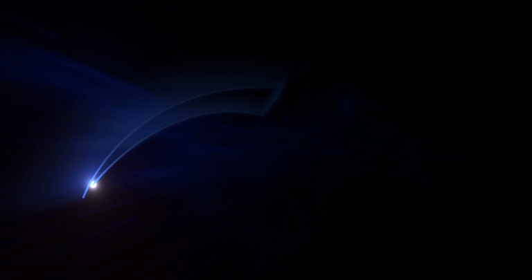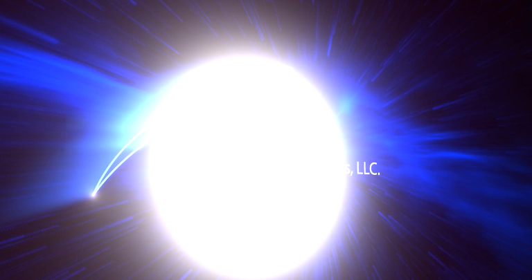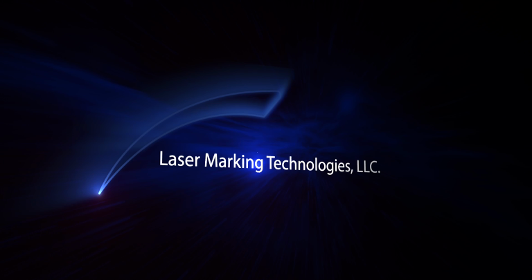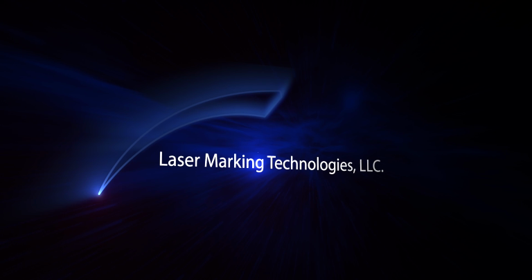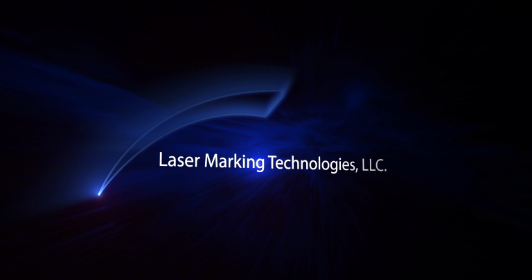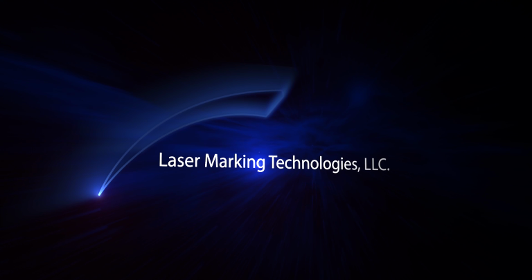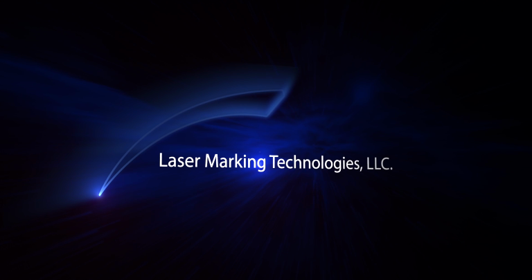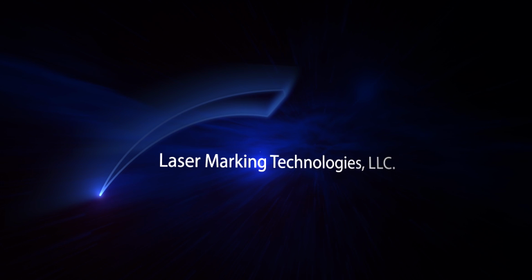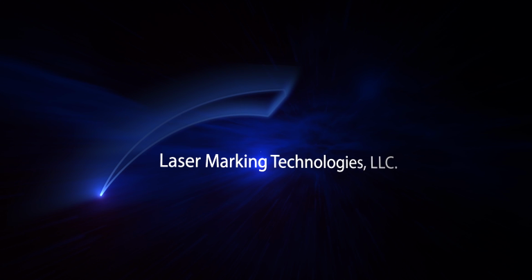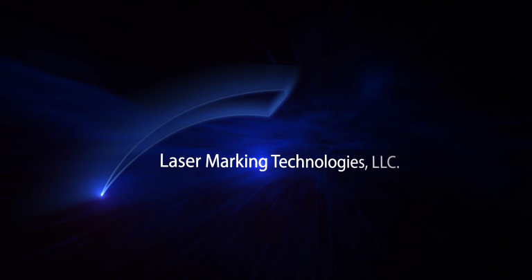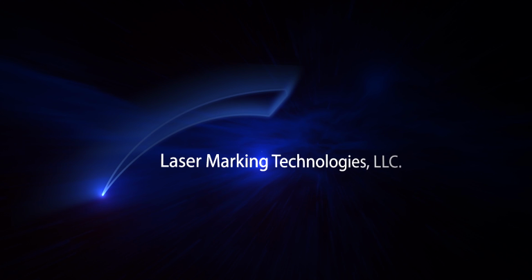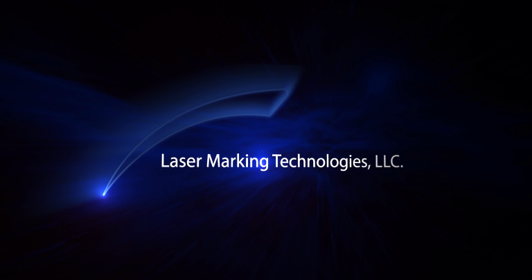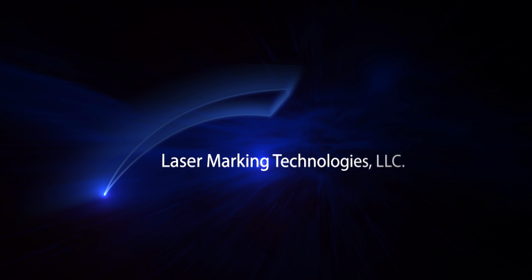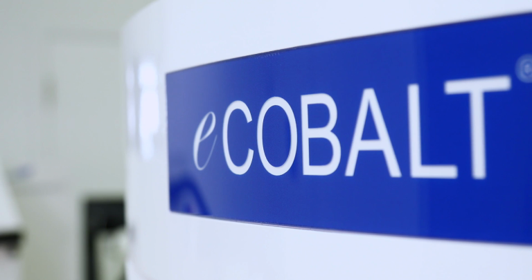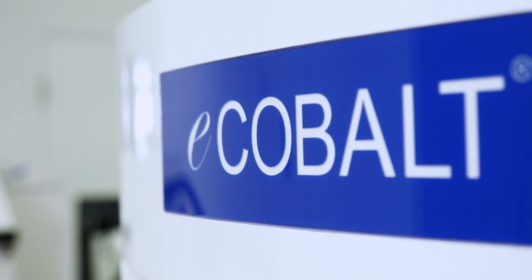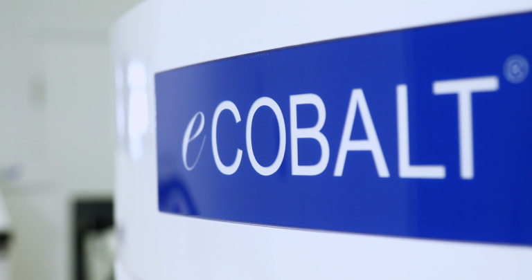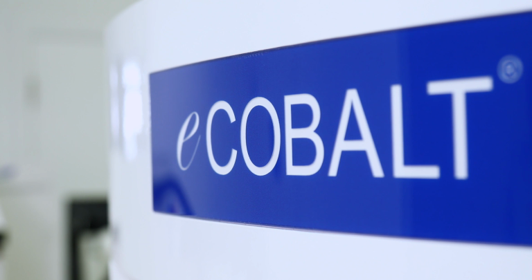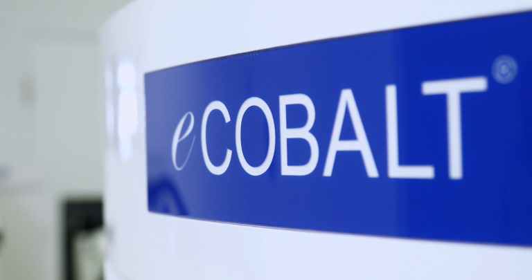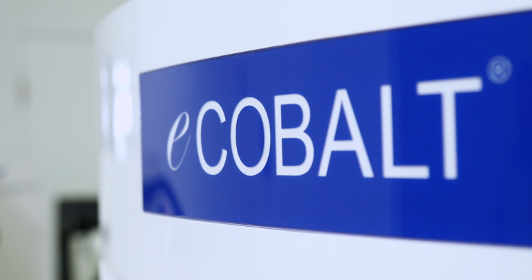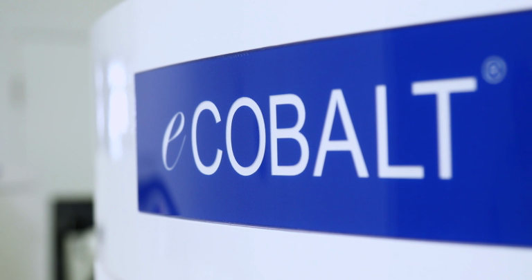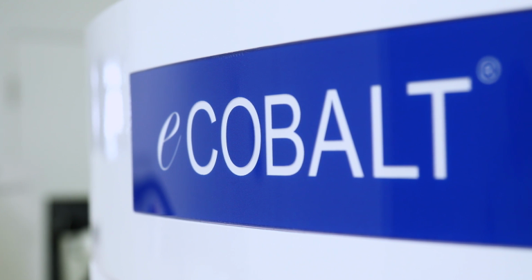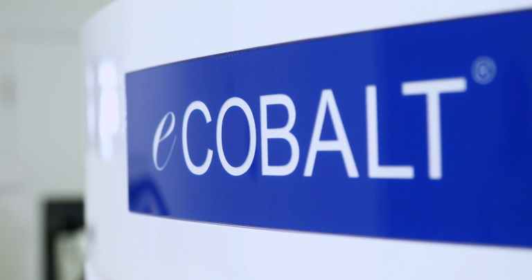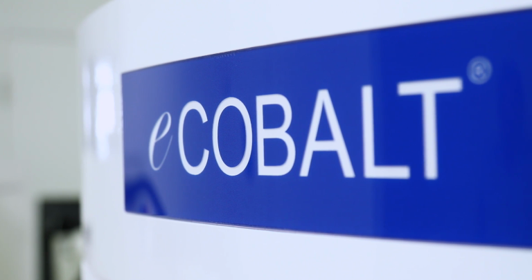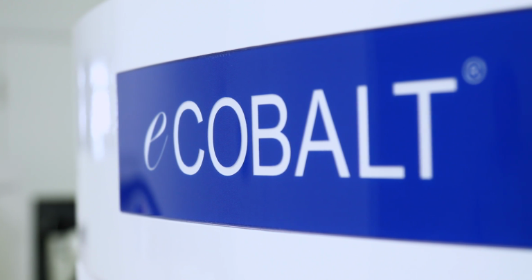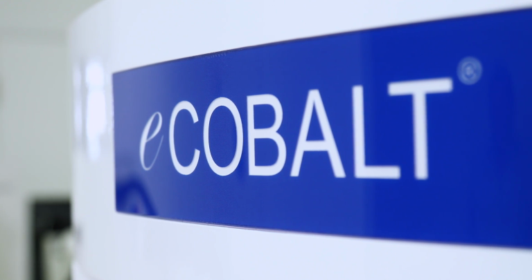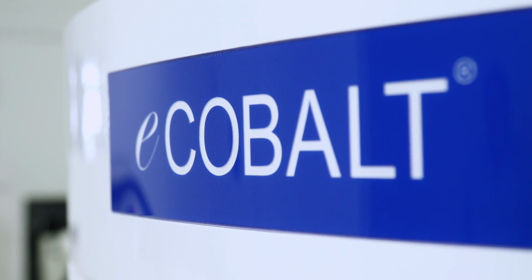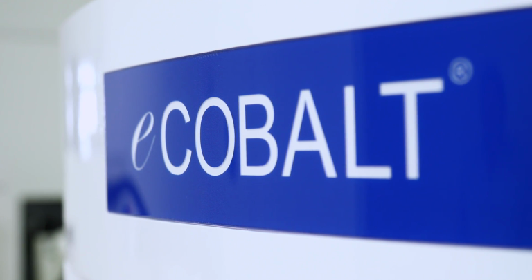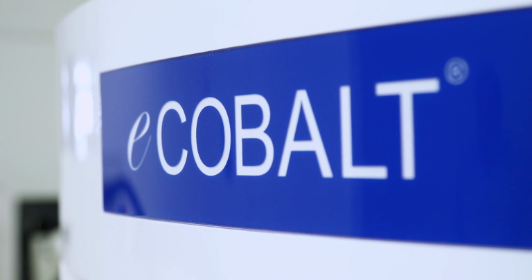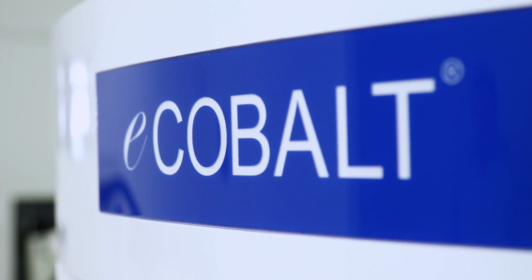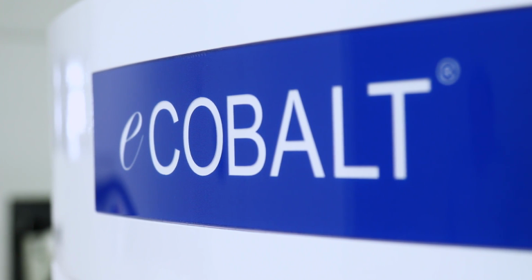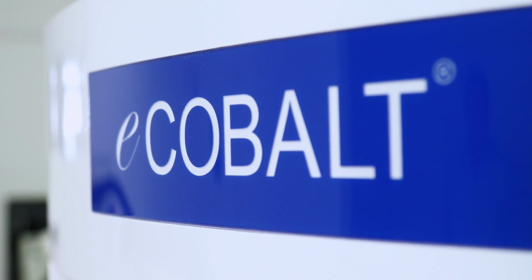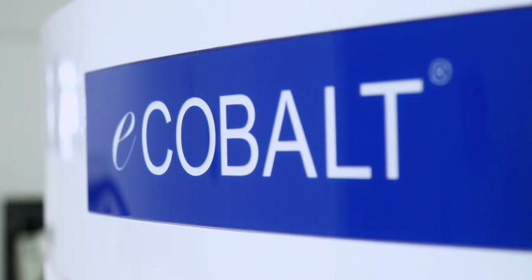Hello, my name is Pat Ryan. I'm with Laser Marking Technologies. Today I get the honor of presenting our eCobalt — that is our introductory line of lasers.